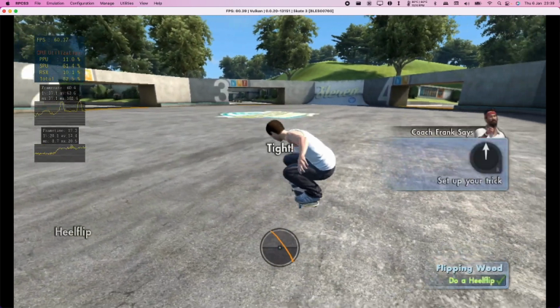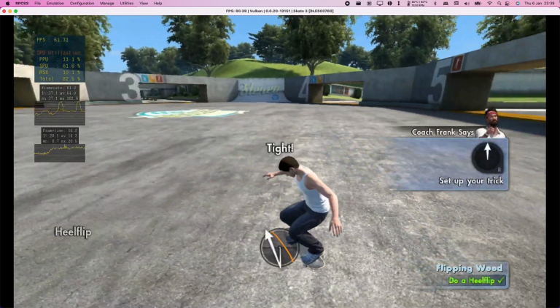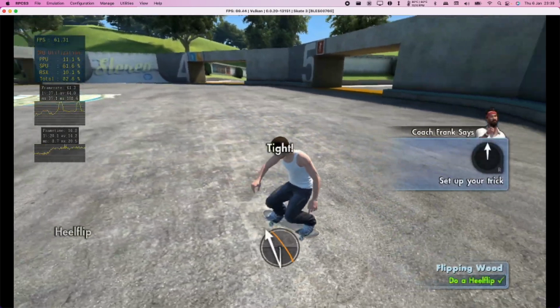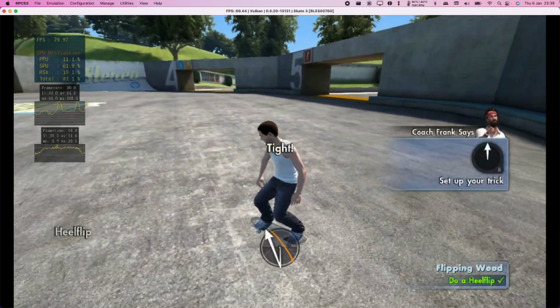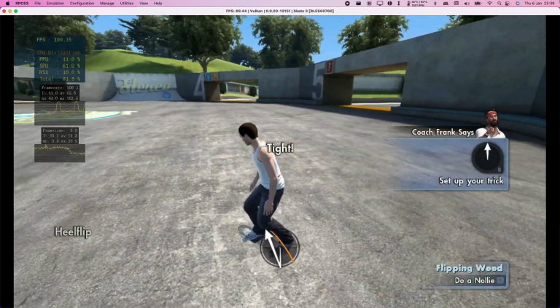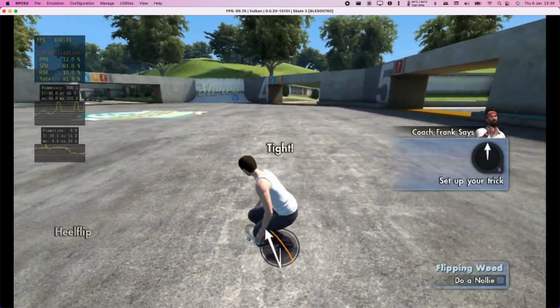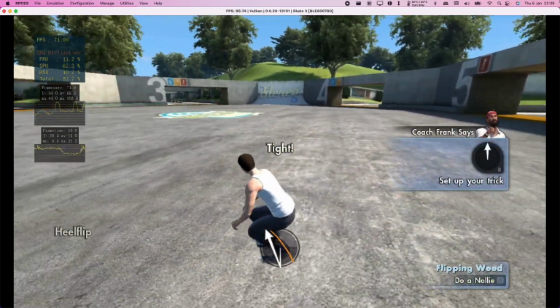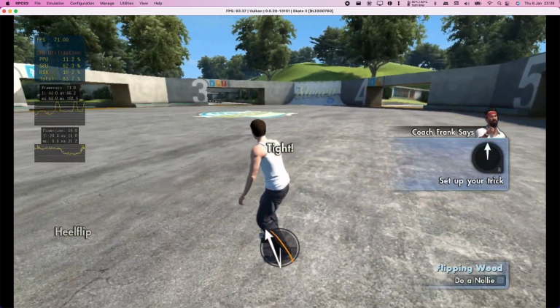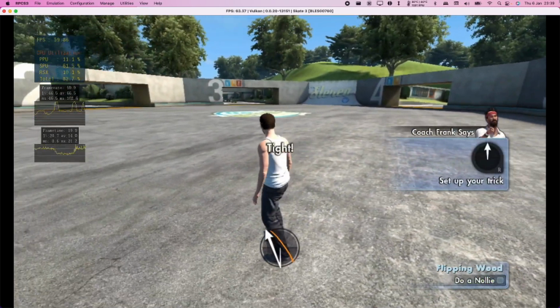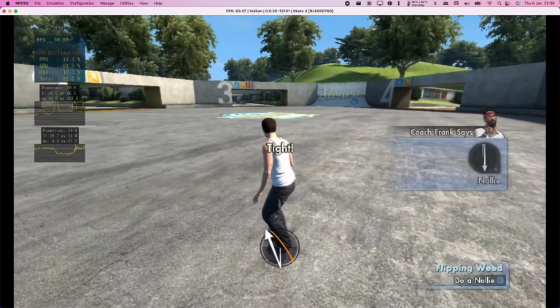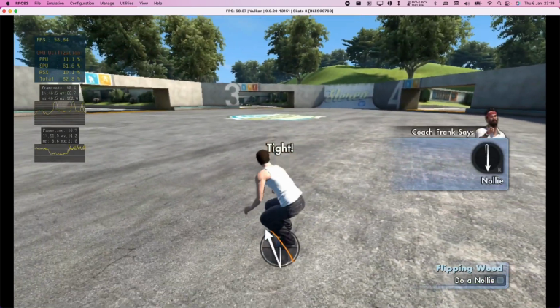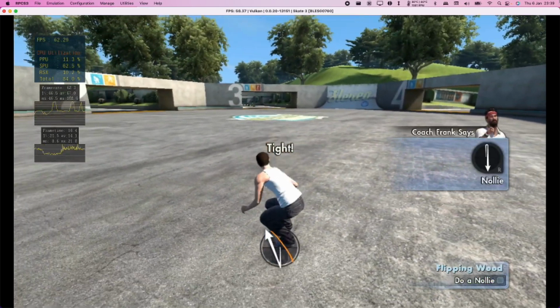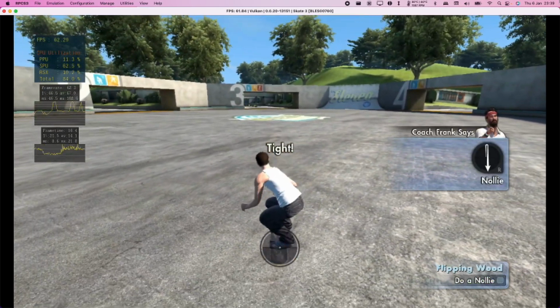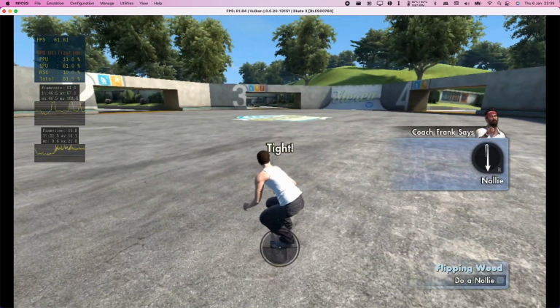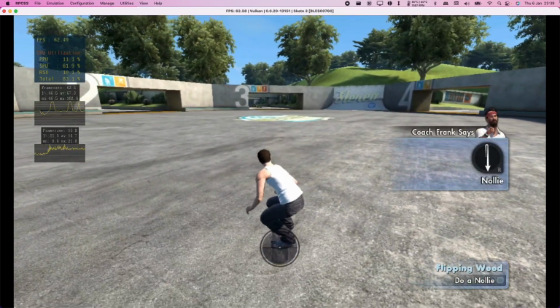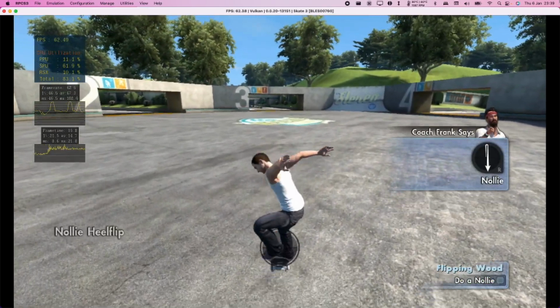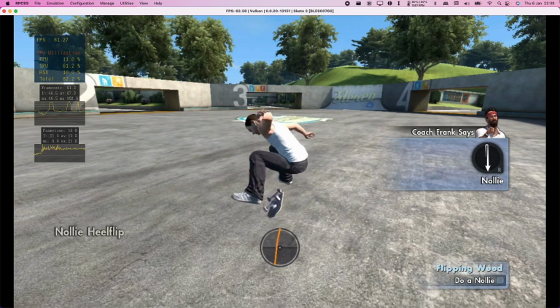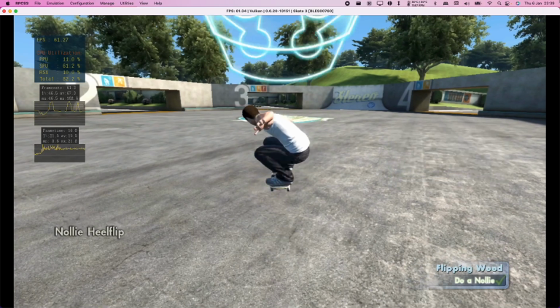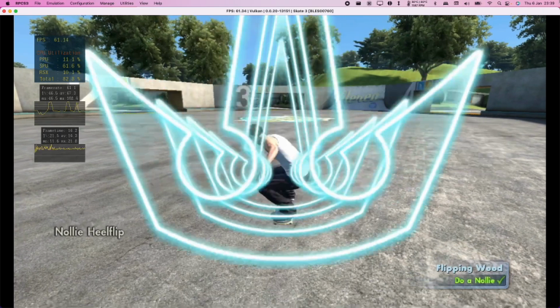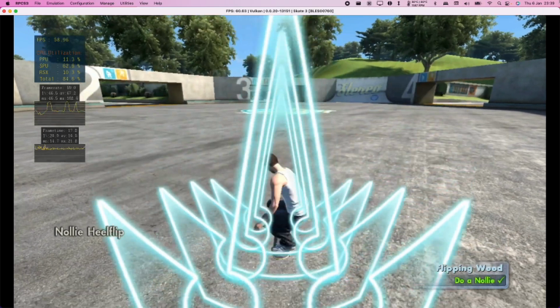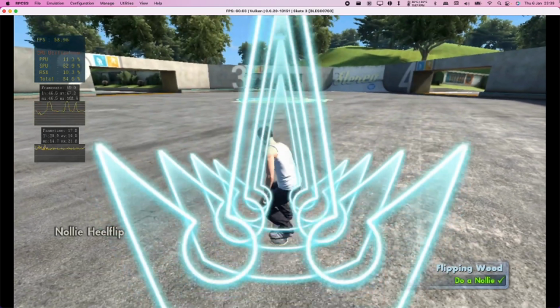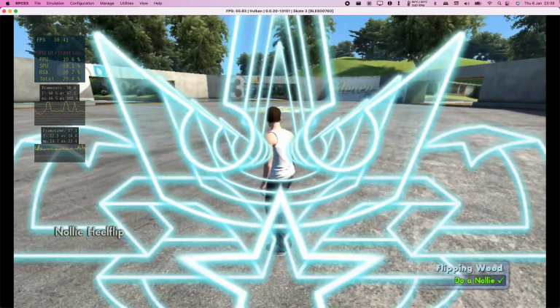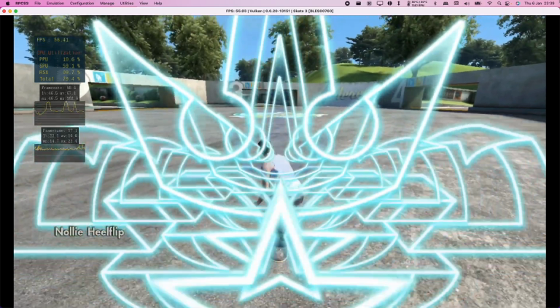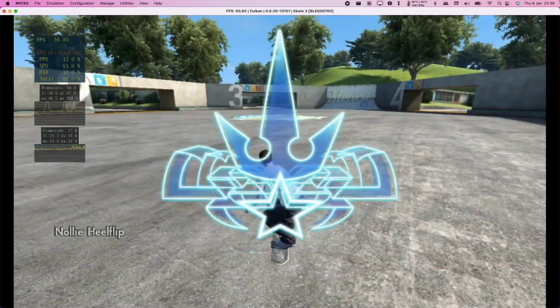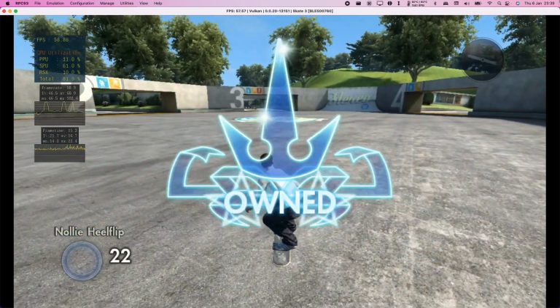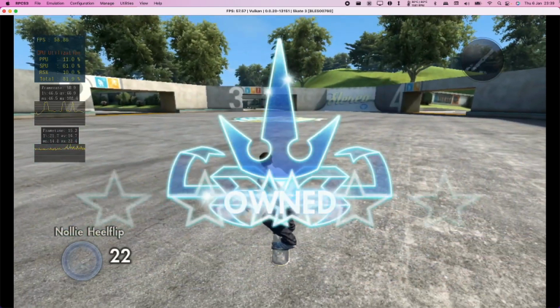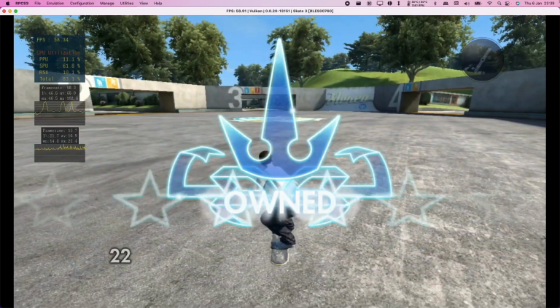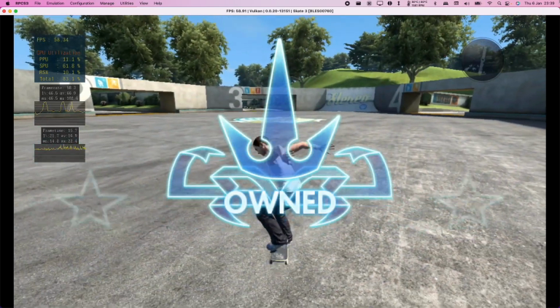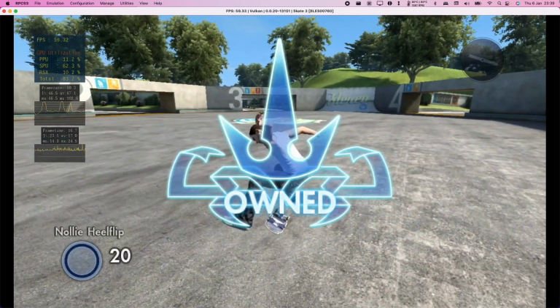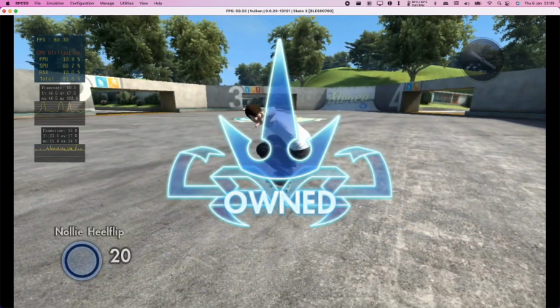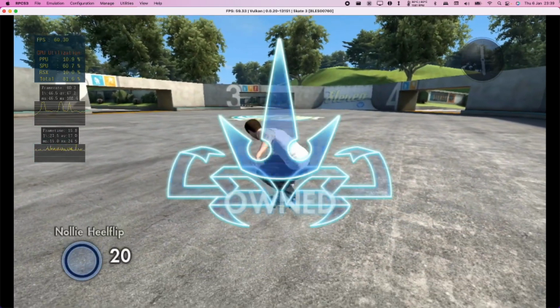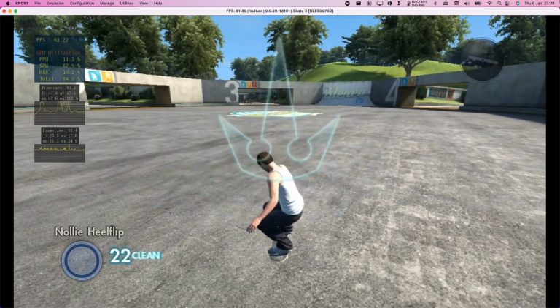Now, I want you to show me a nose ollie — that's what the kids call me. An ollie. Flick it in the opposite direction.